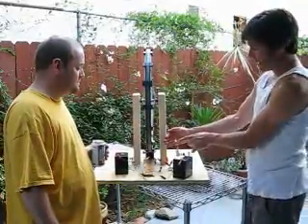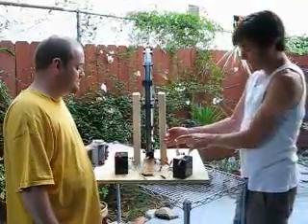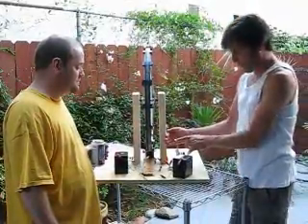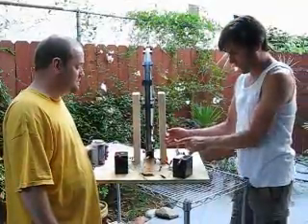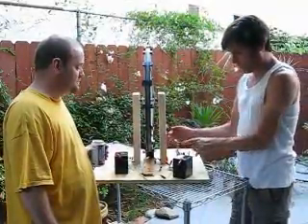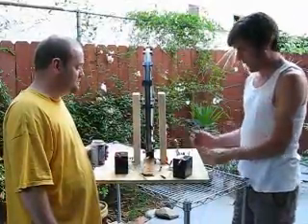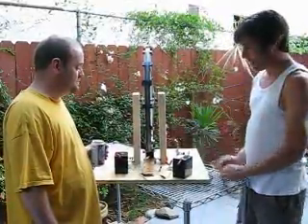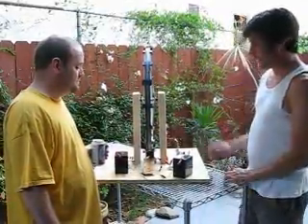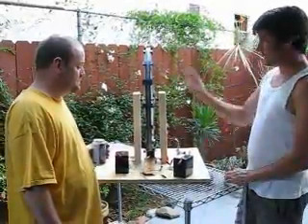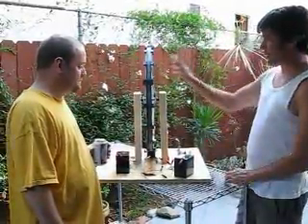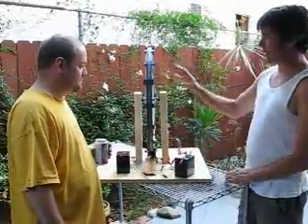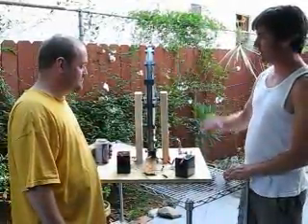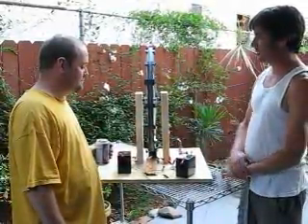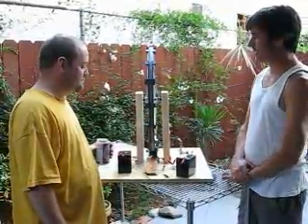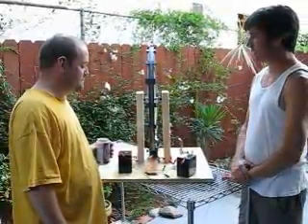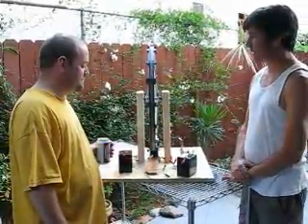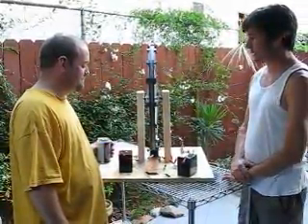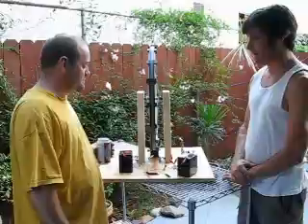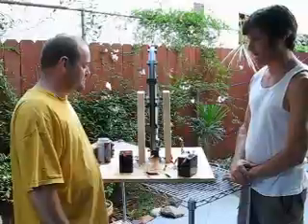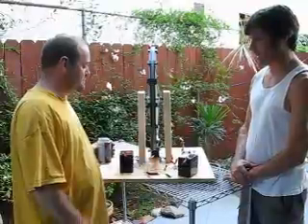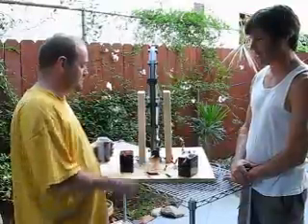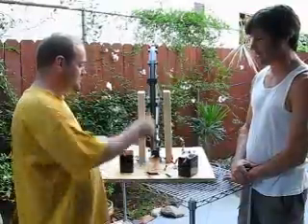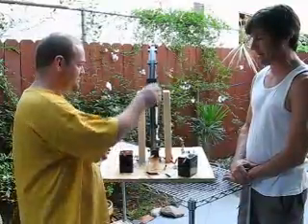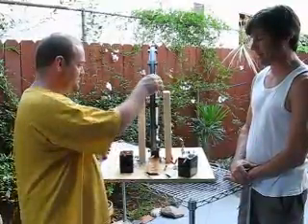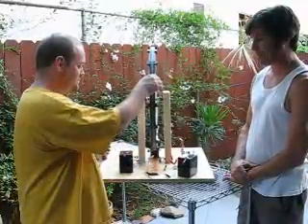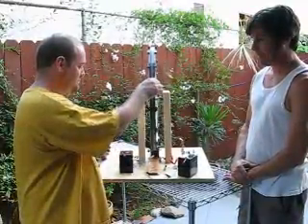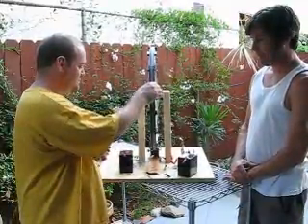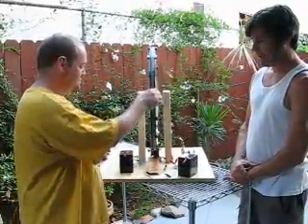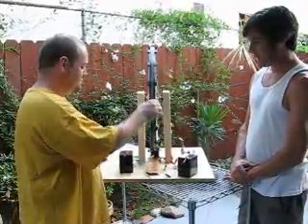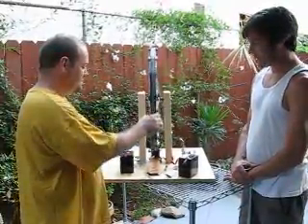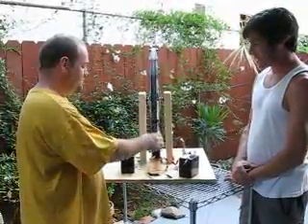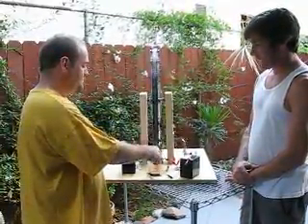But we're ready to roll now. As you can see, the machine is in a stationary motion, but it takes very little to start it.